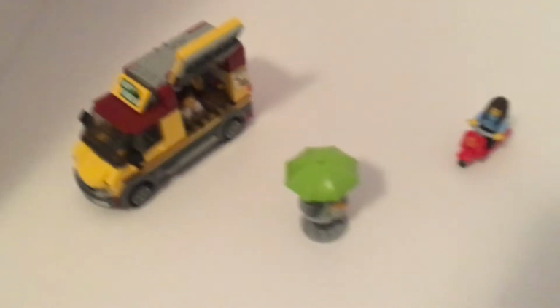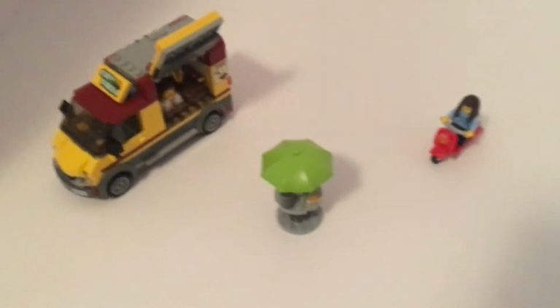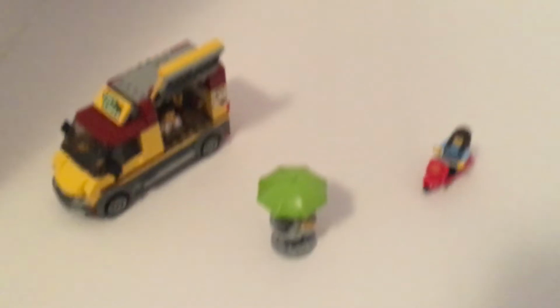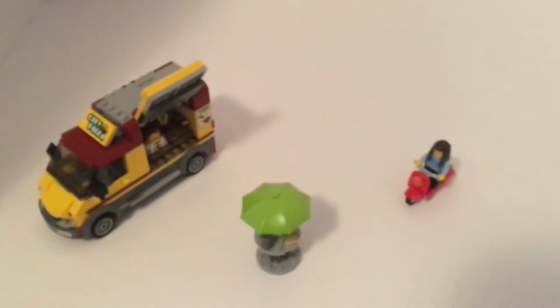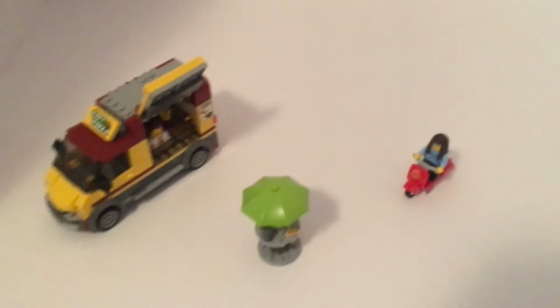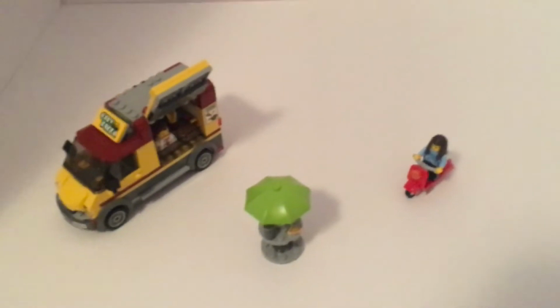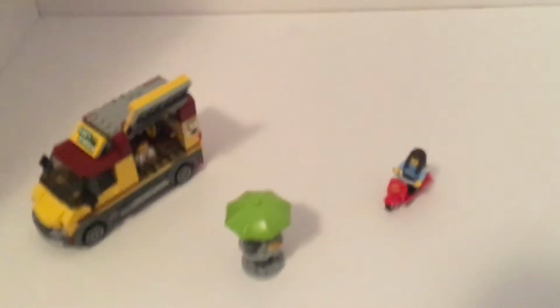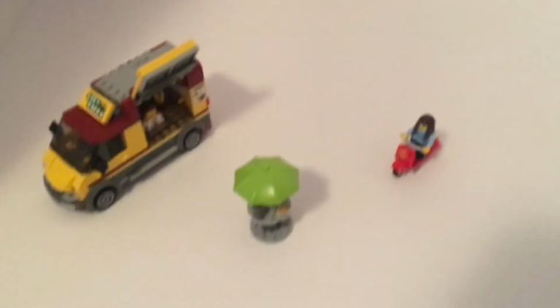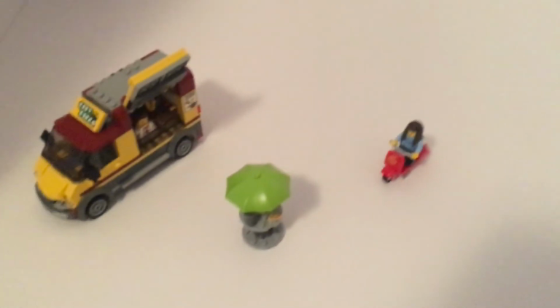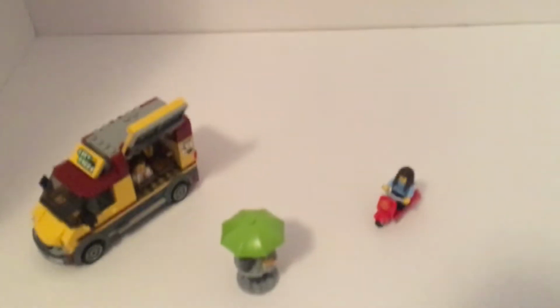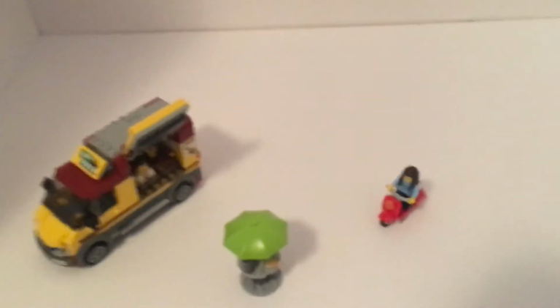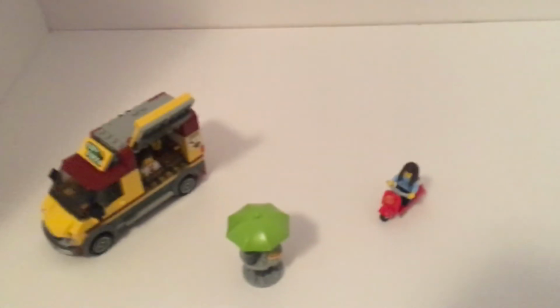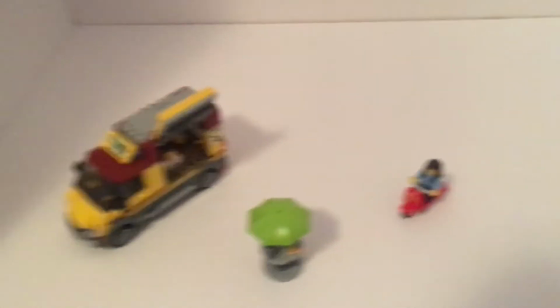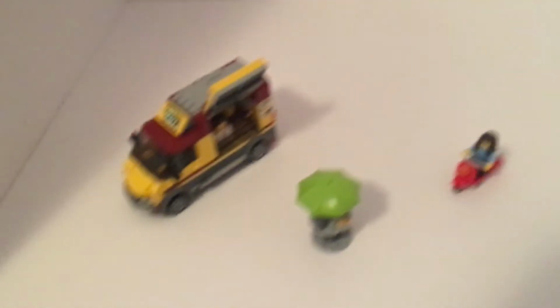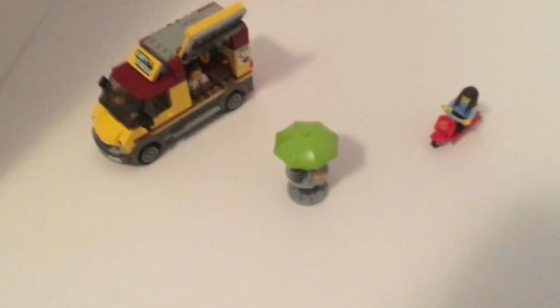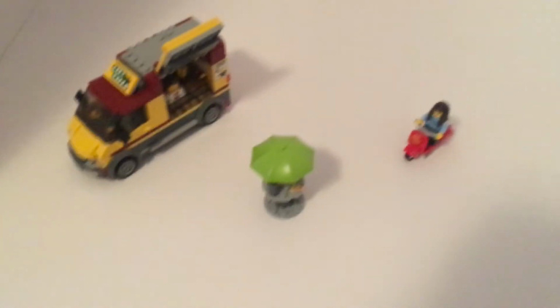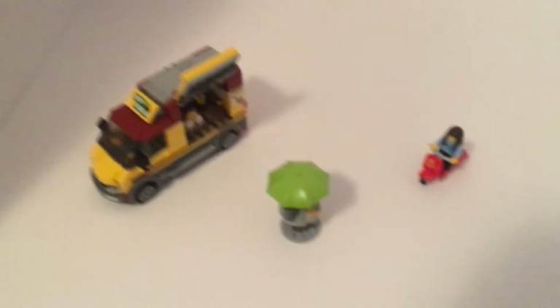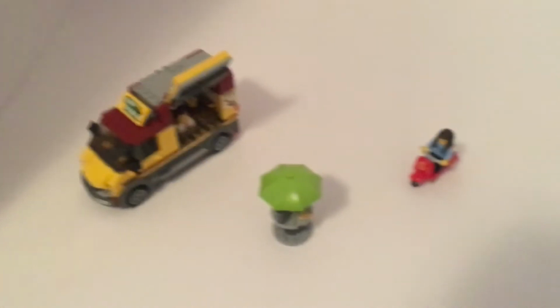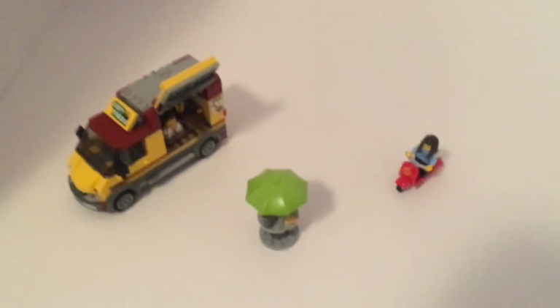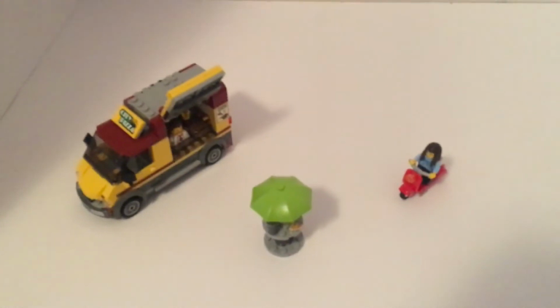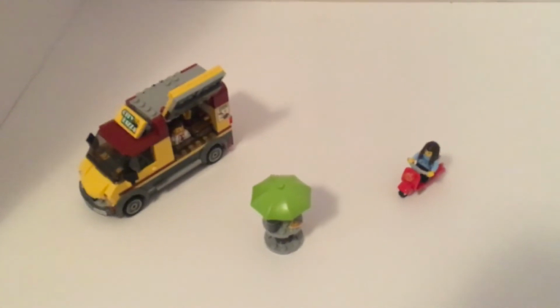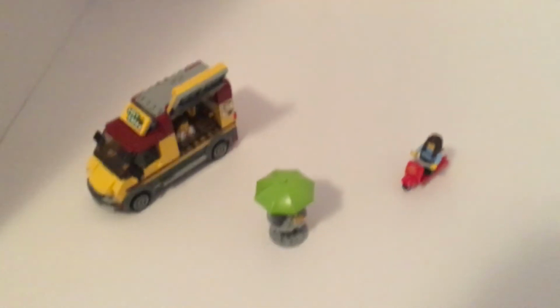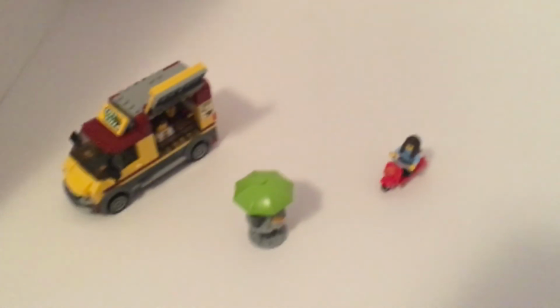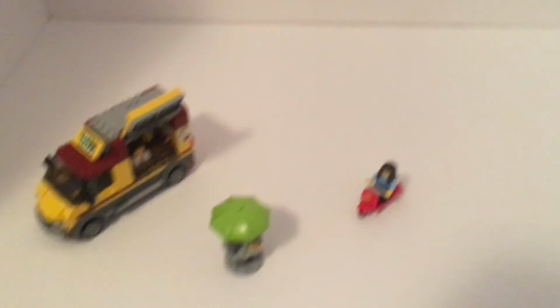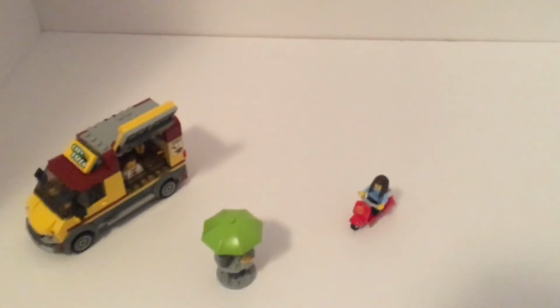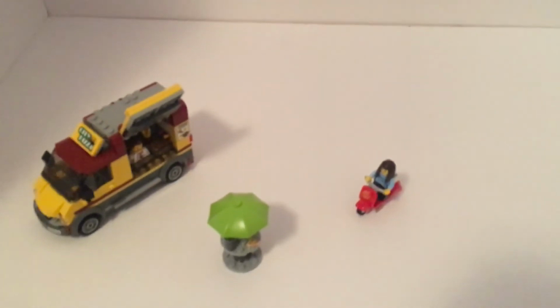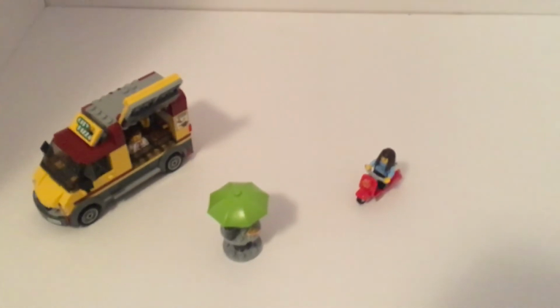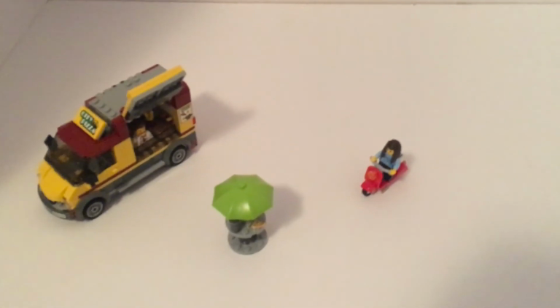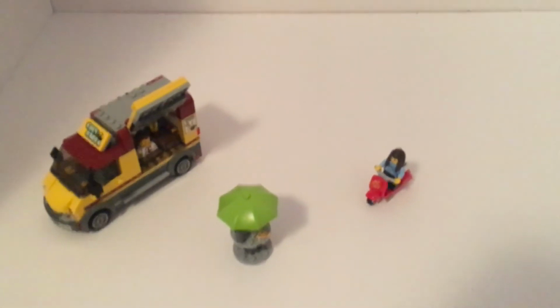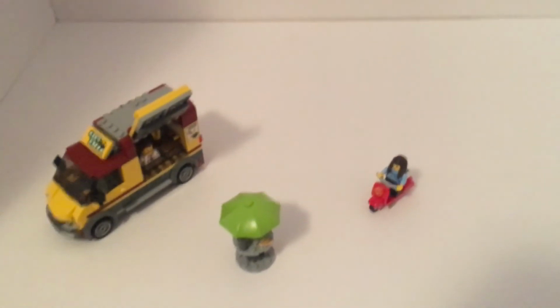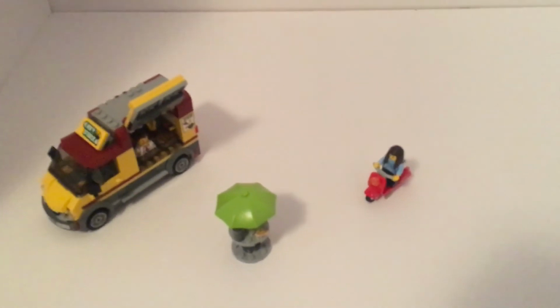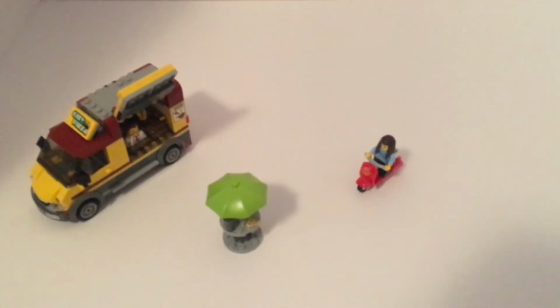This whole set is the city pizza set. Bye guys.